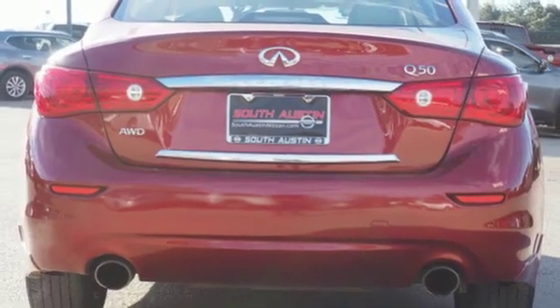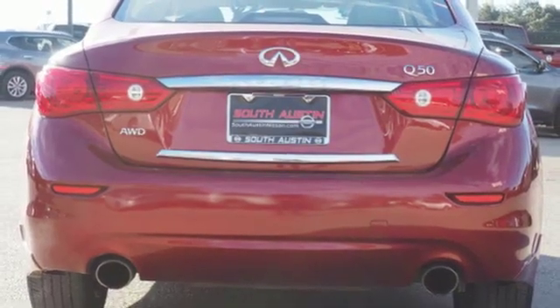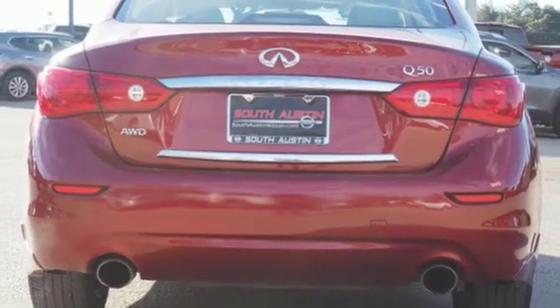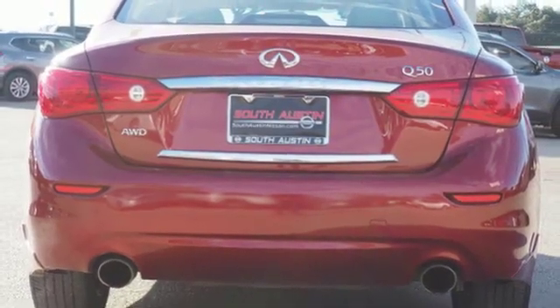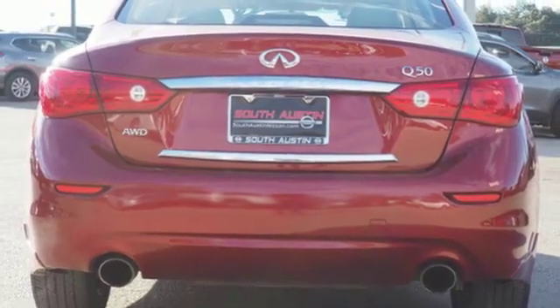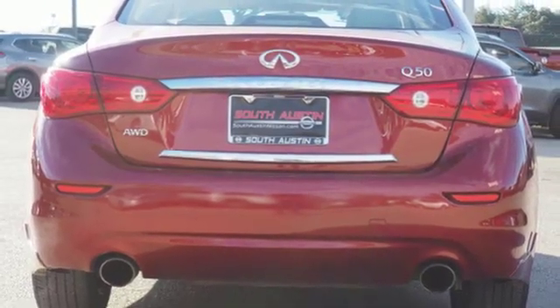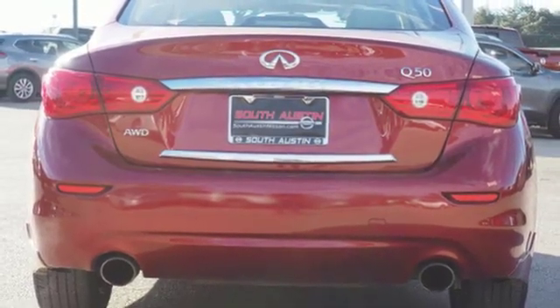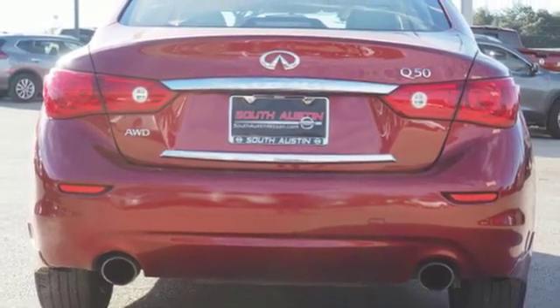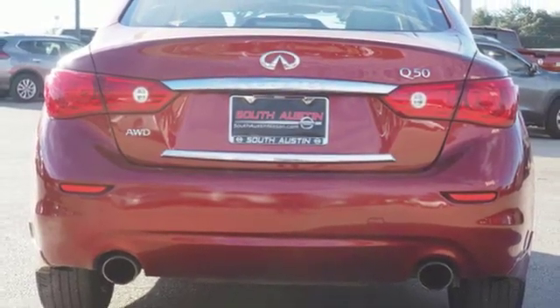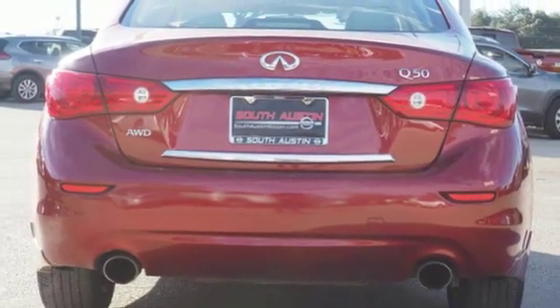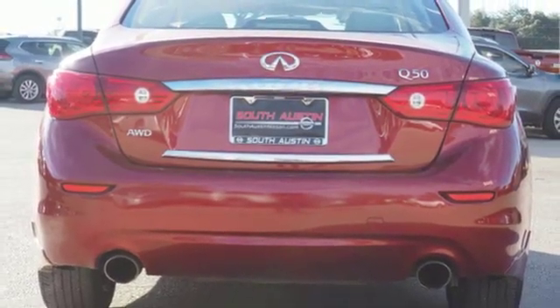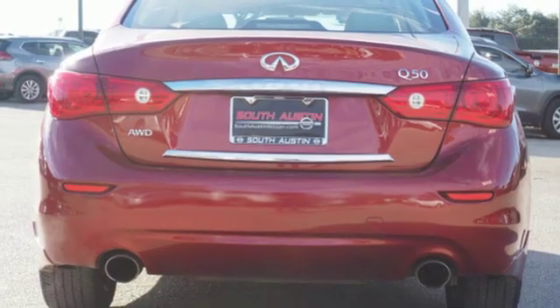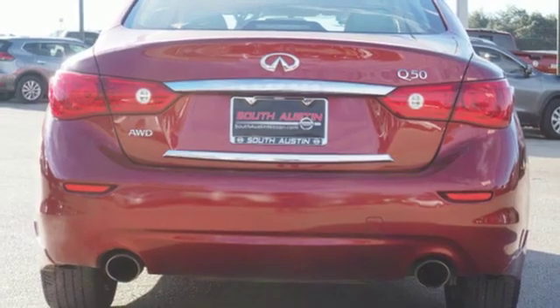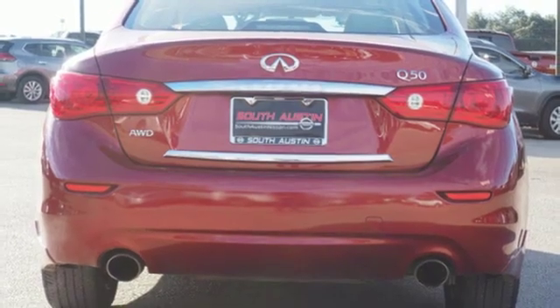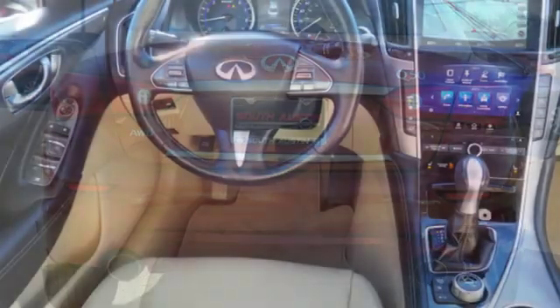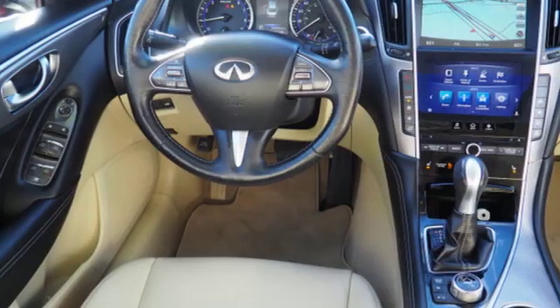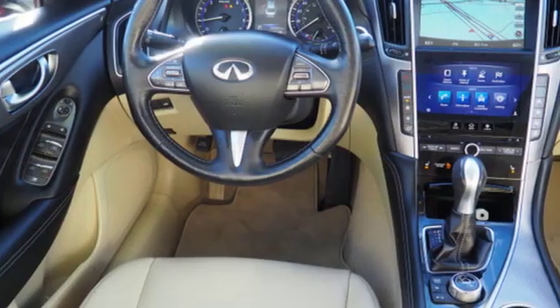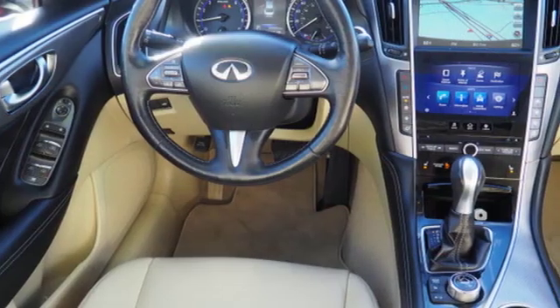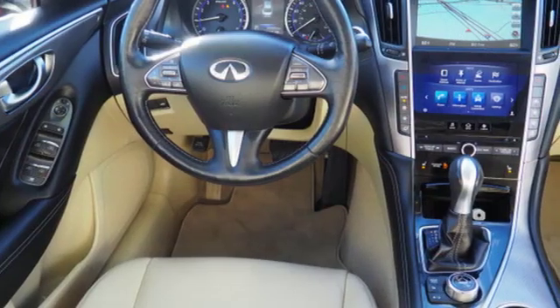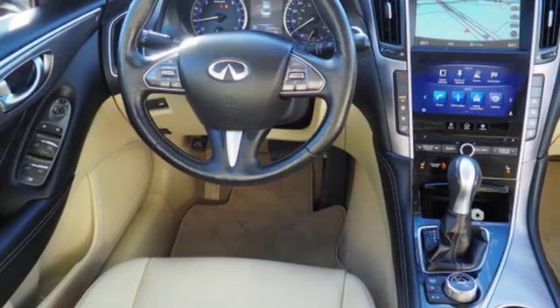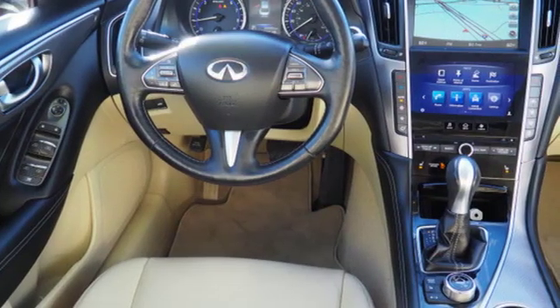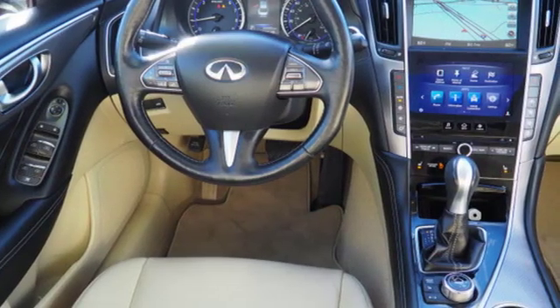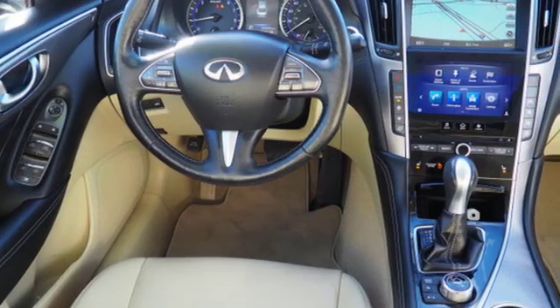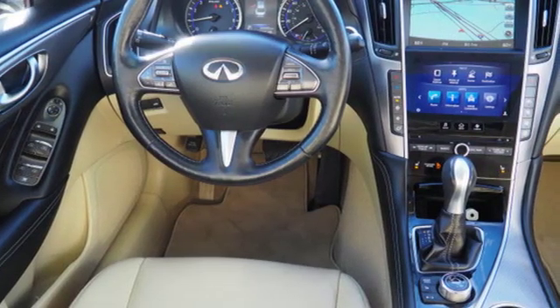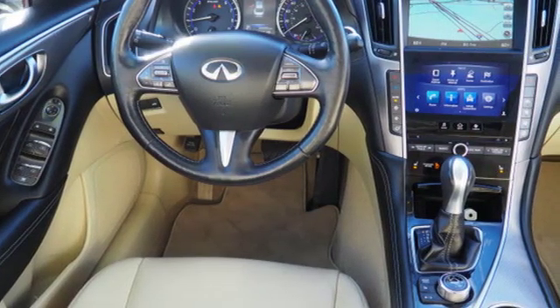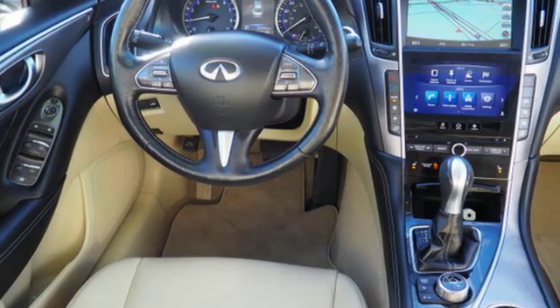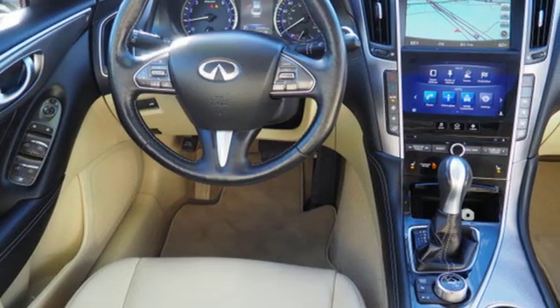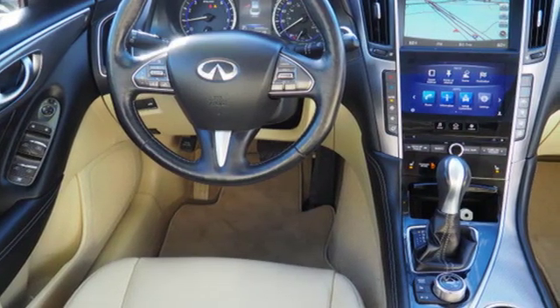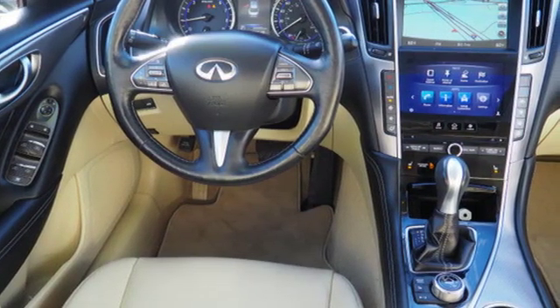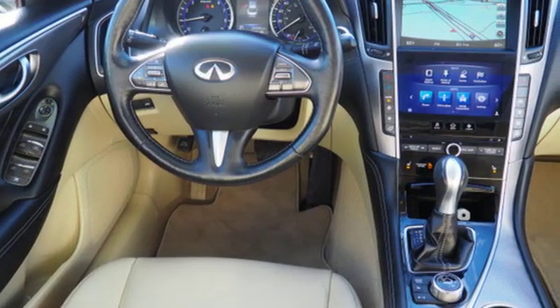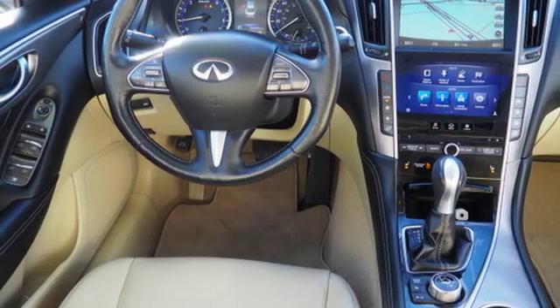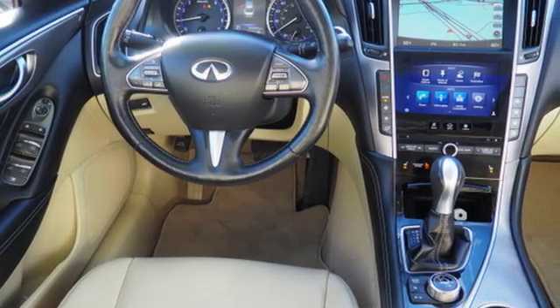Heated steering wheel, four wheel drive, auto dimming rear view mirror and power heated mirrors.